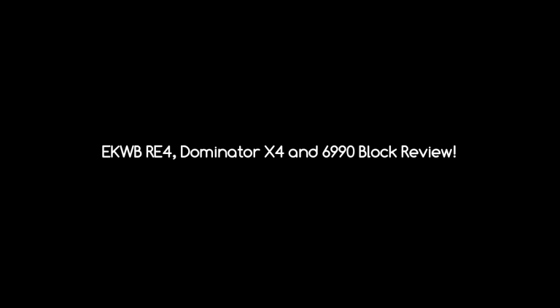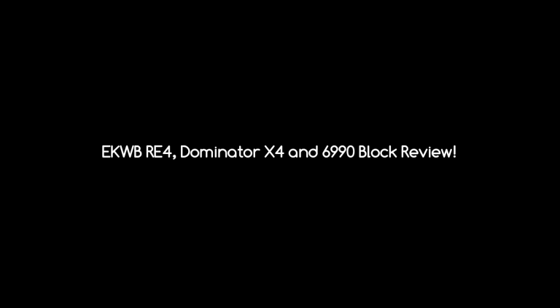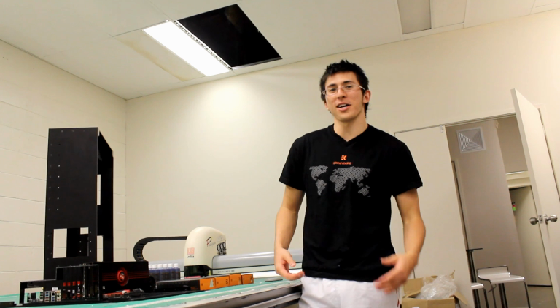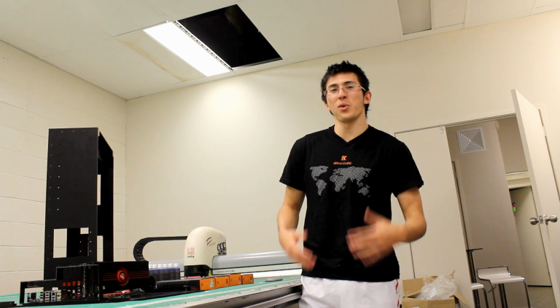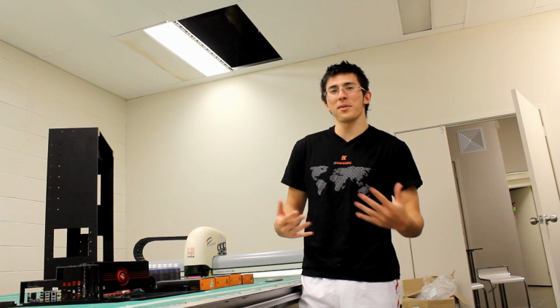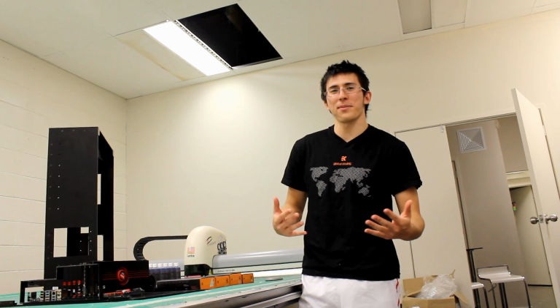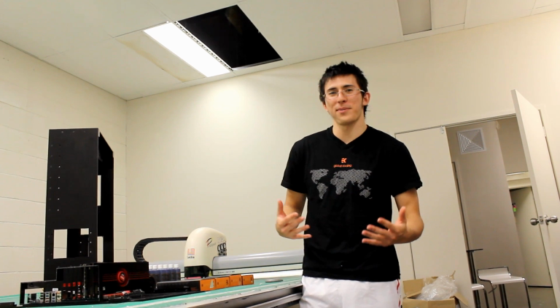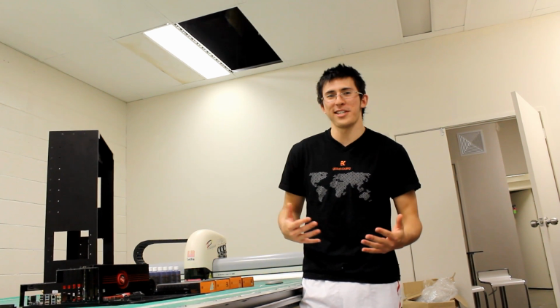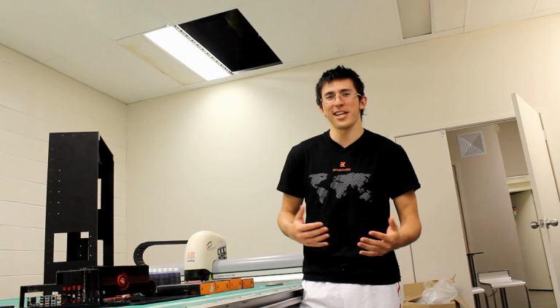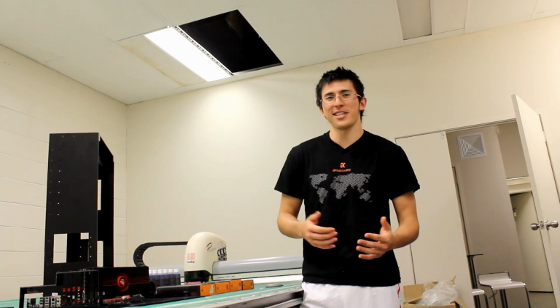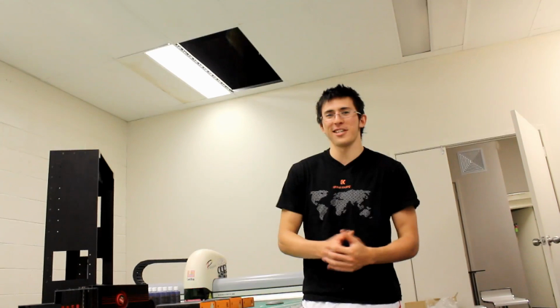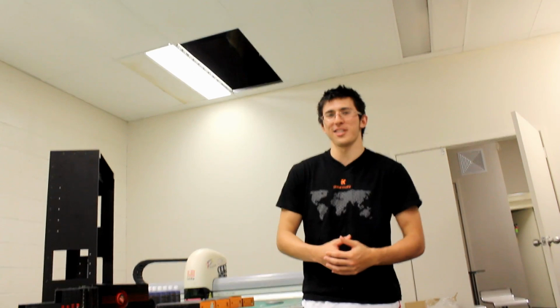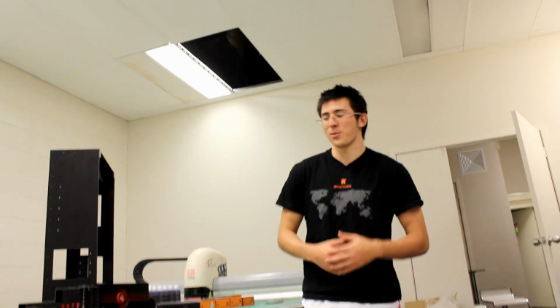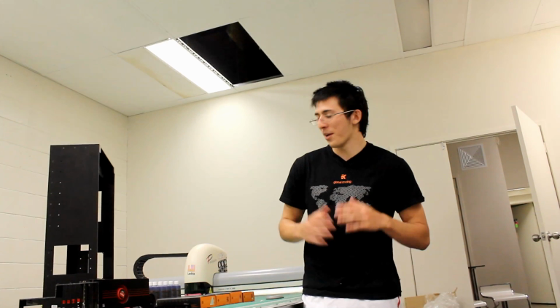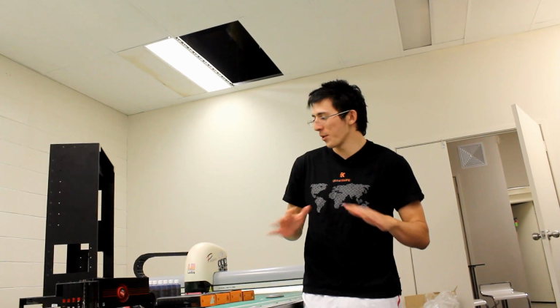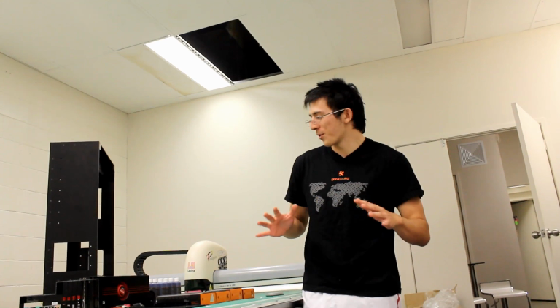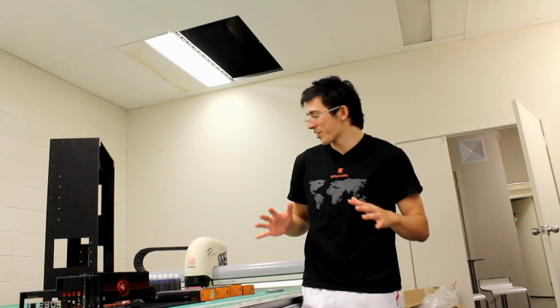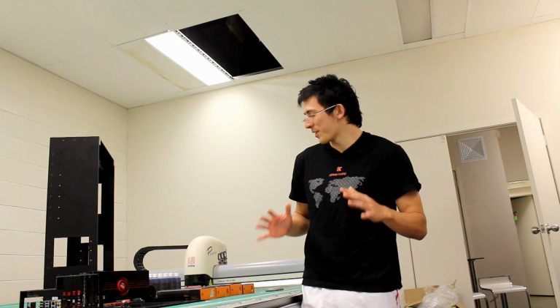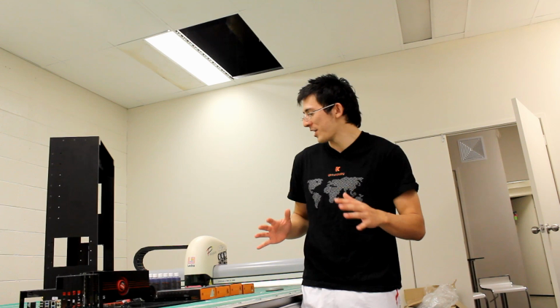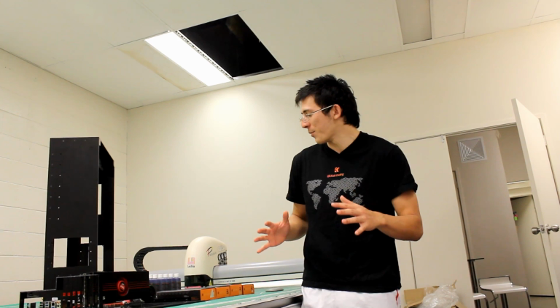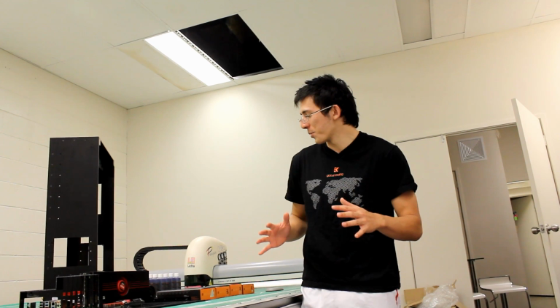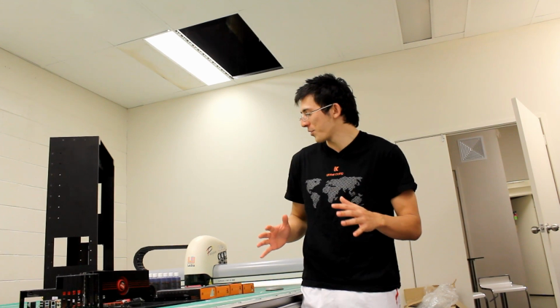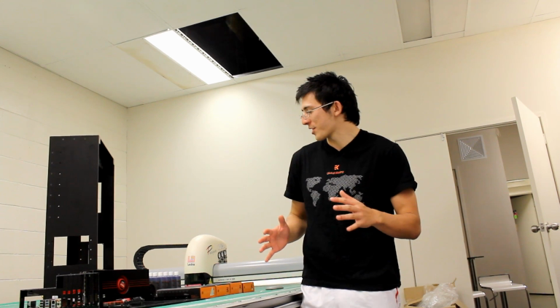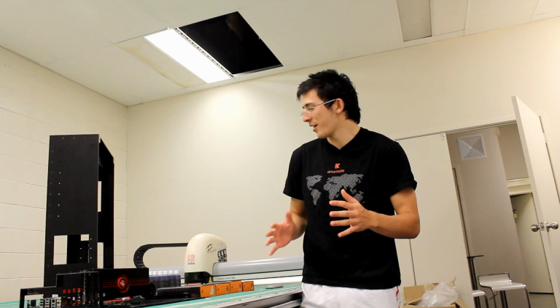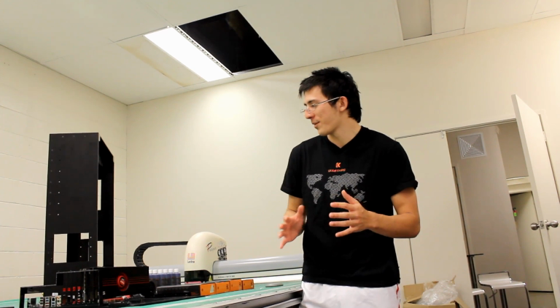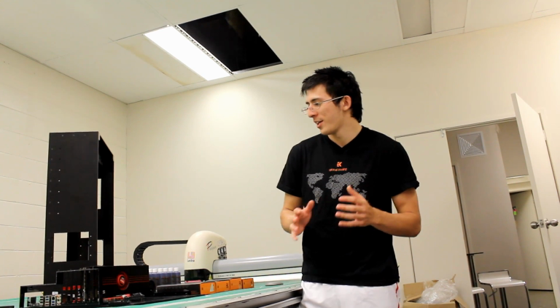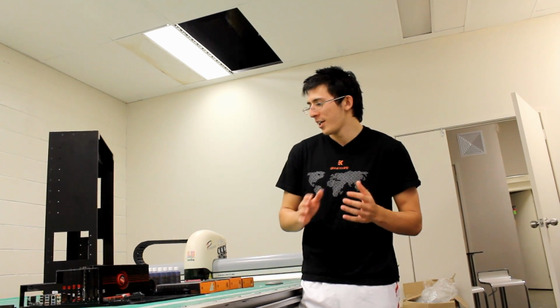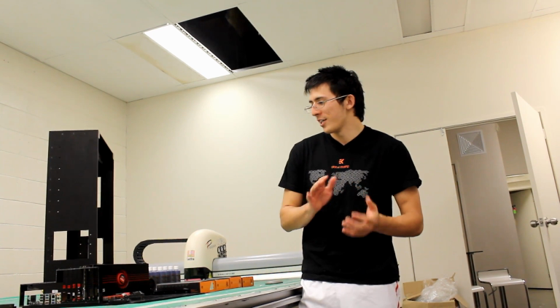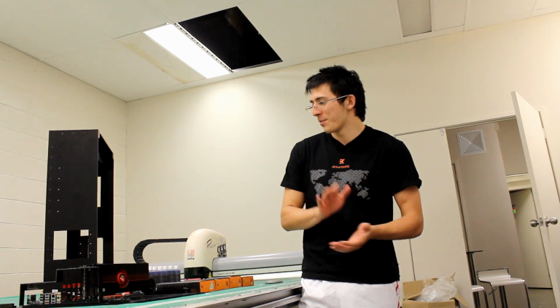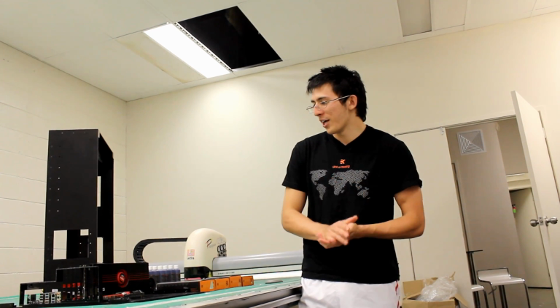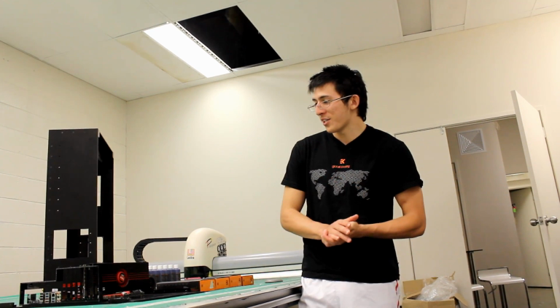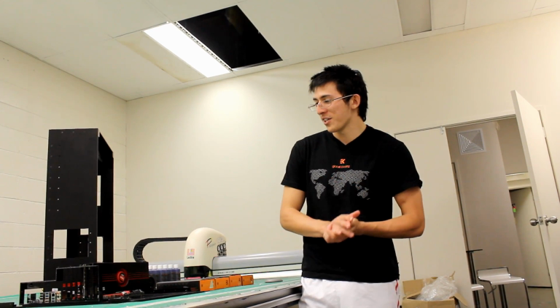Hi guys, welcome to Epic PC Cases. We're having a look at some of the EK Waterbox stuff. It's amazing.